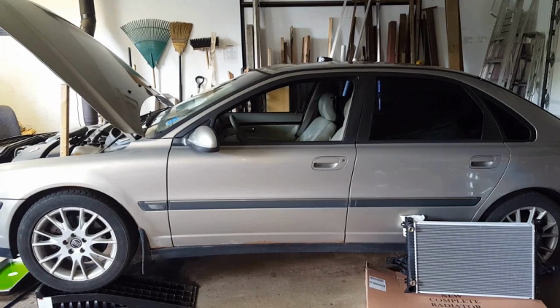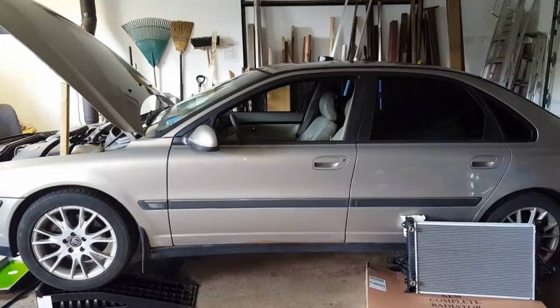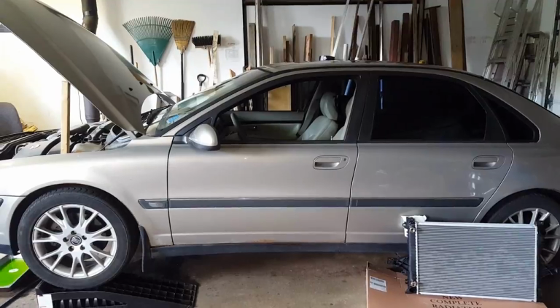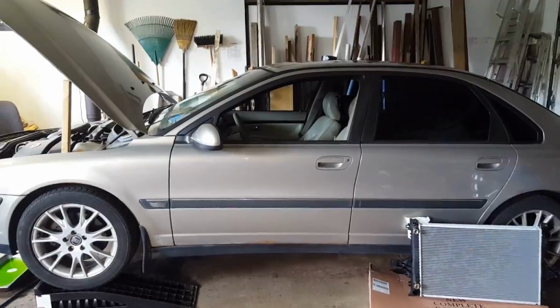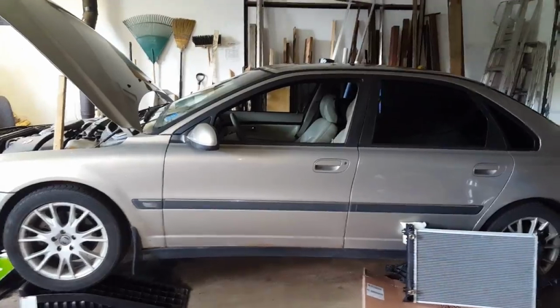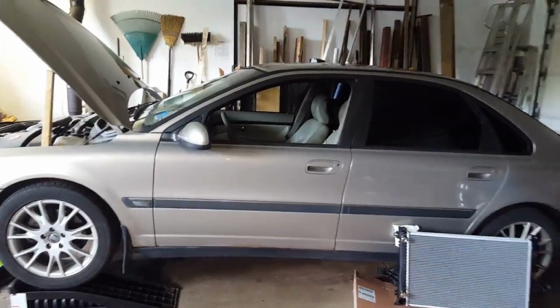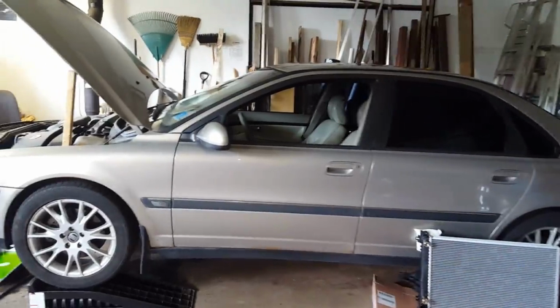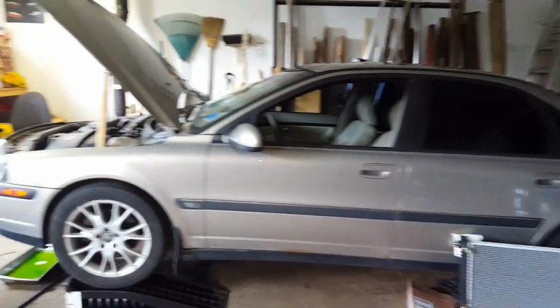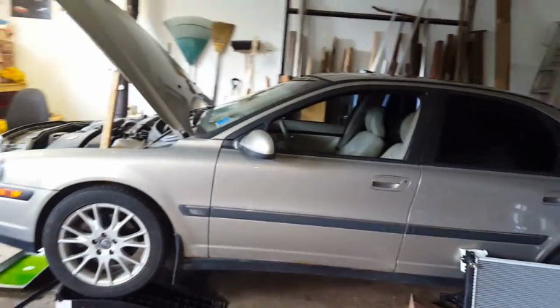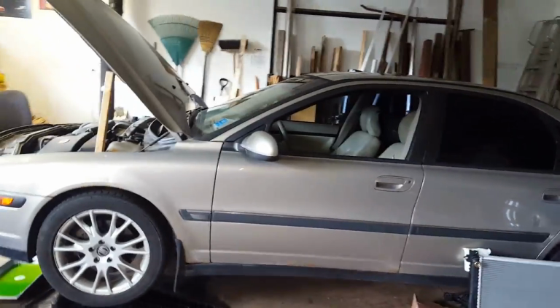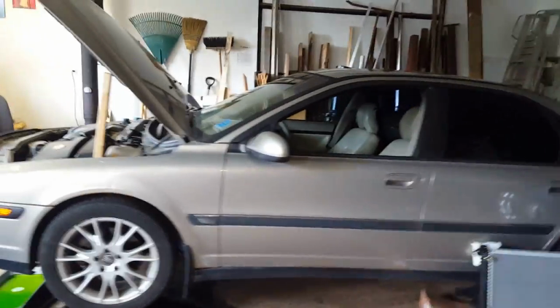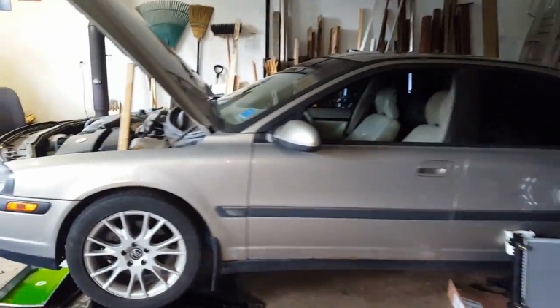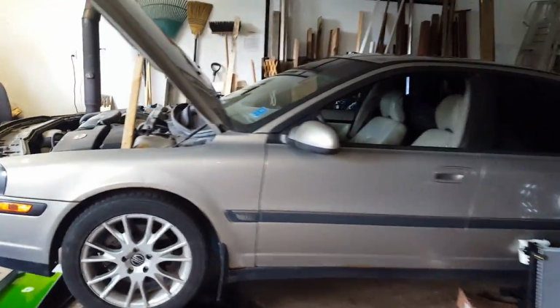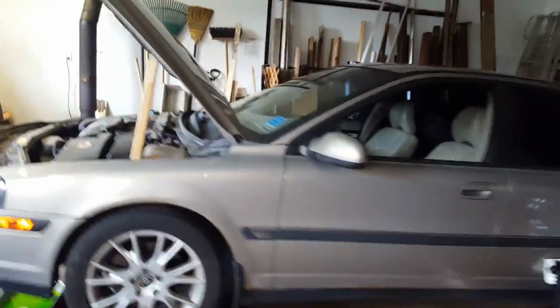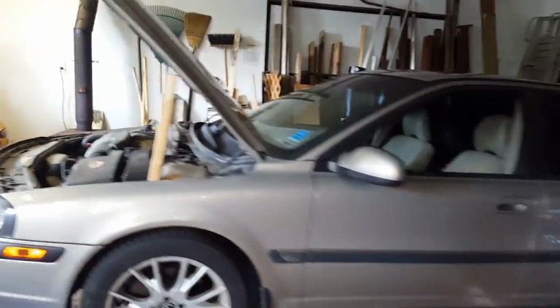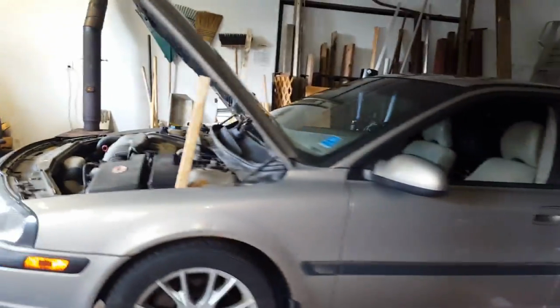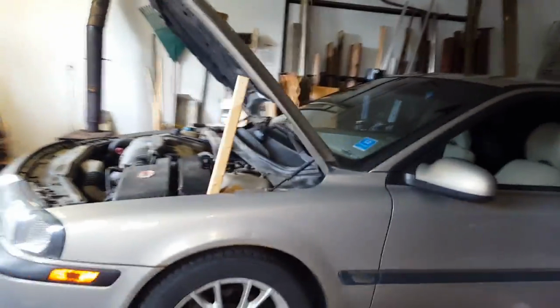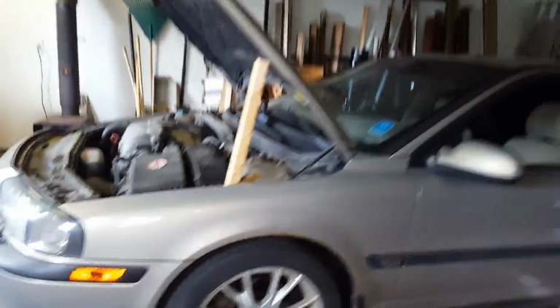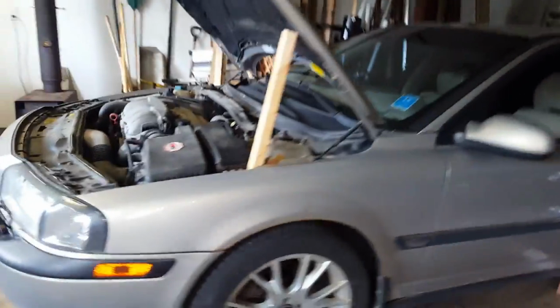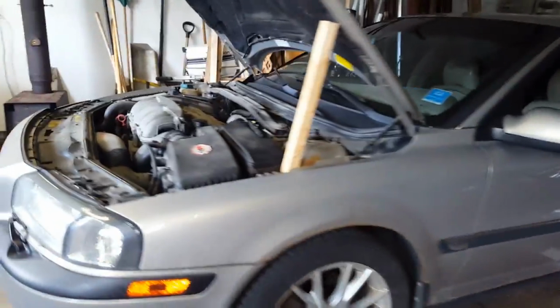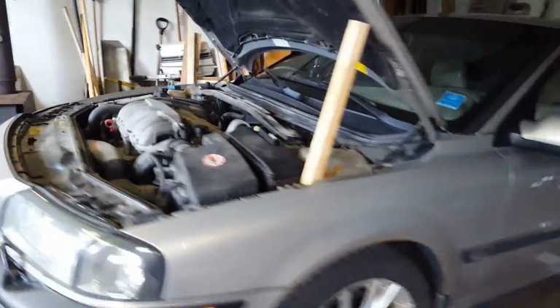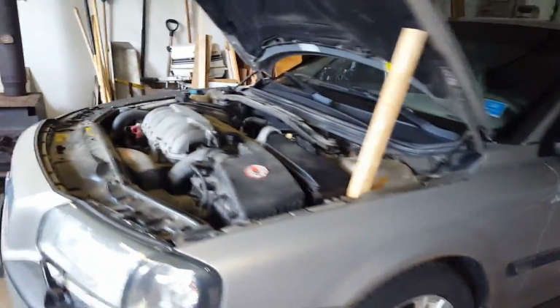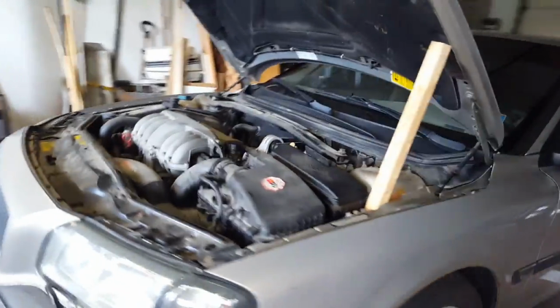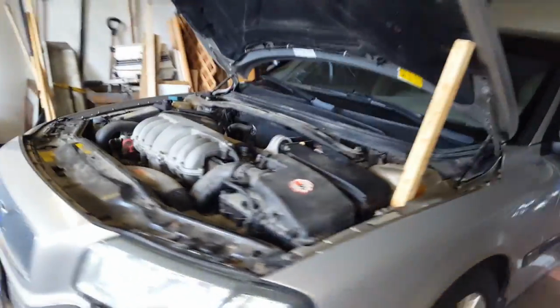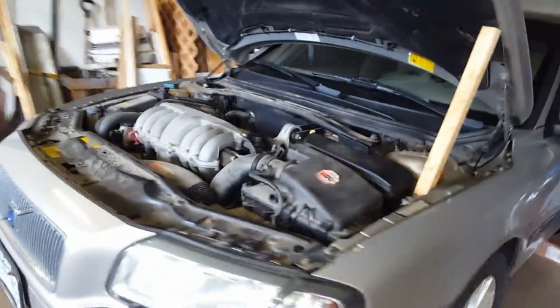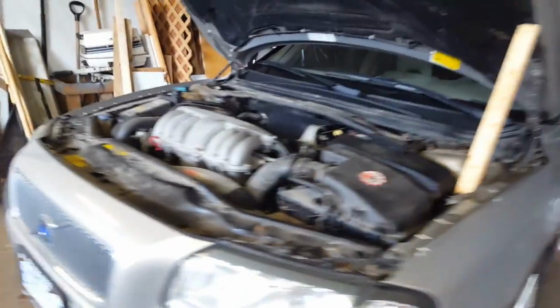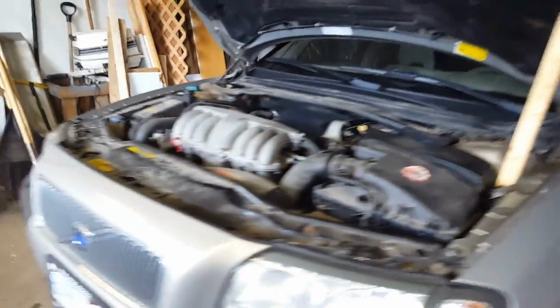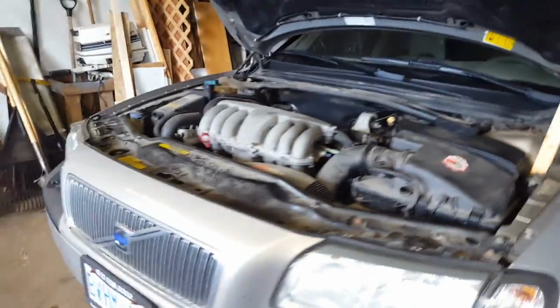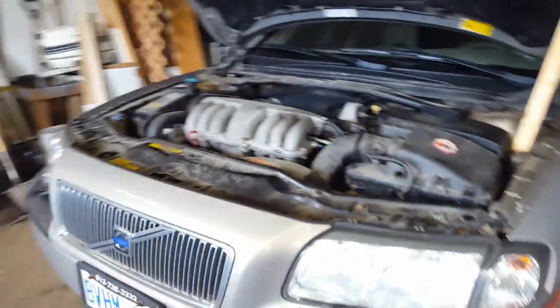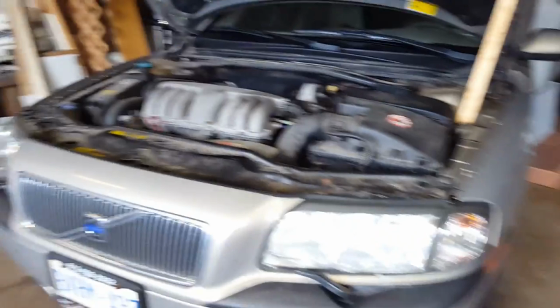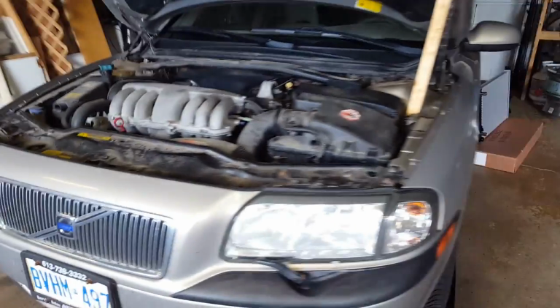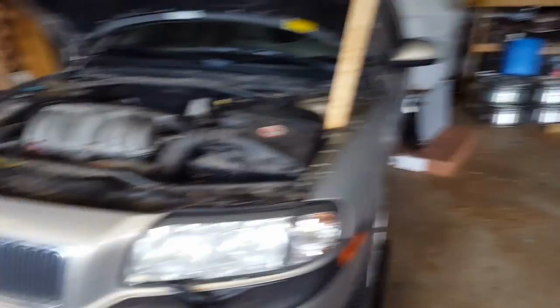Alright guys and gals, today we're working on this Volvo S80 and we're going to be changing a radiator.